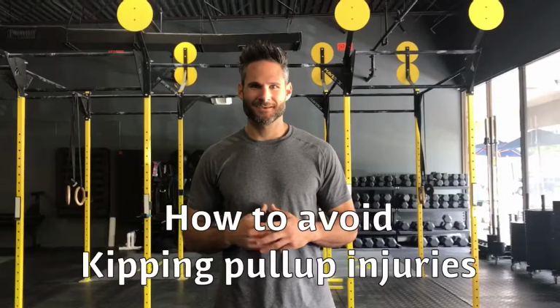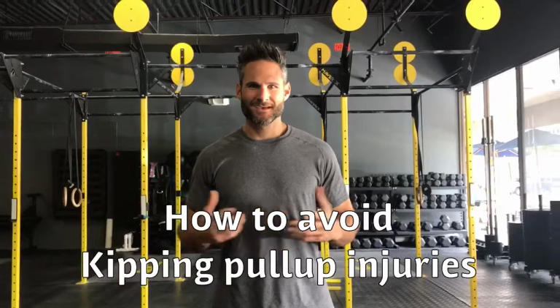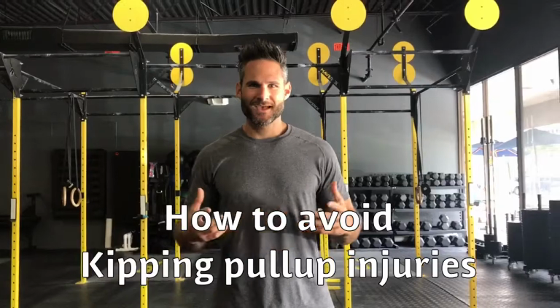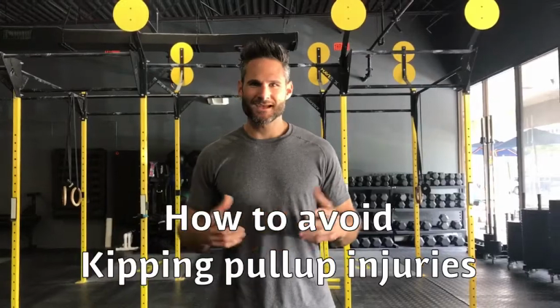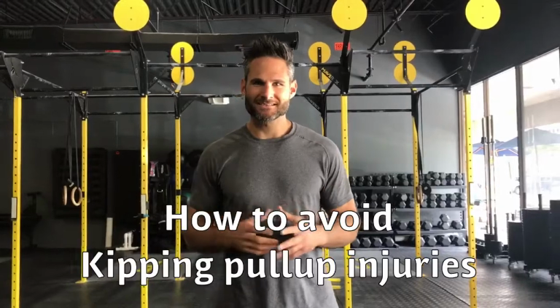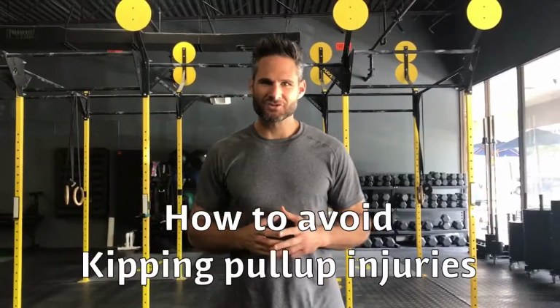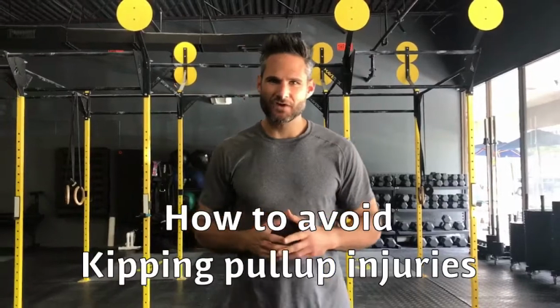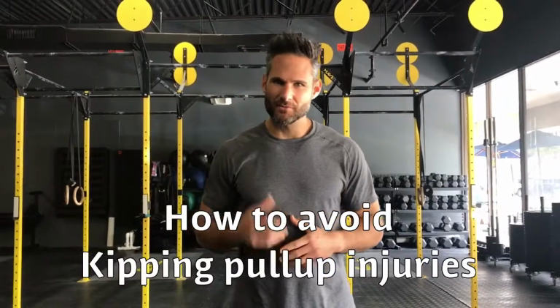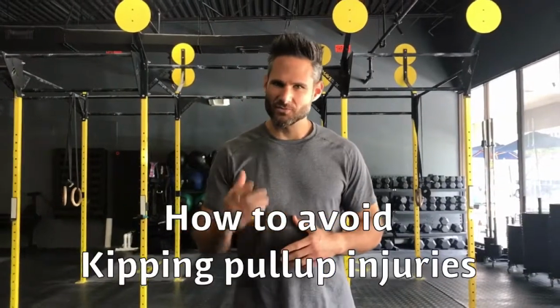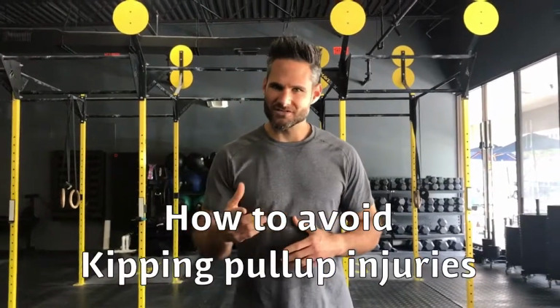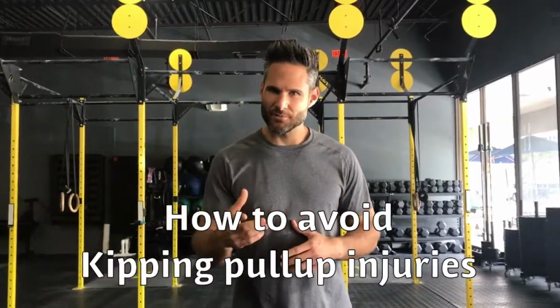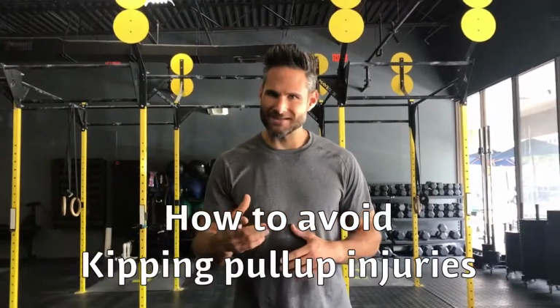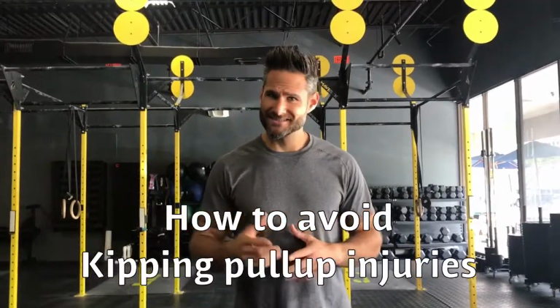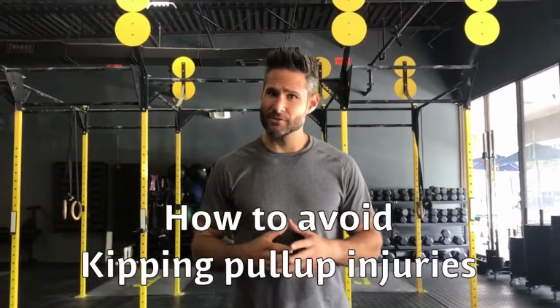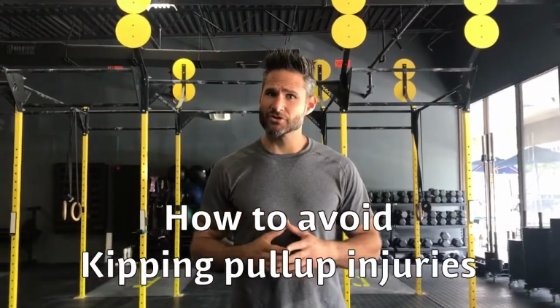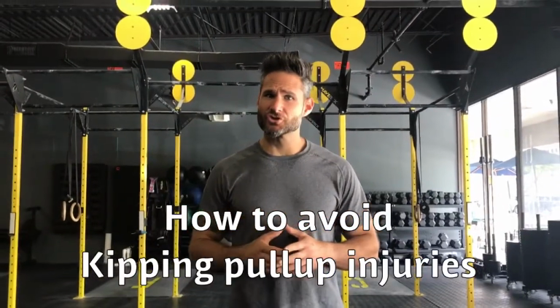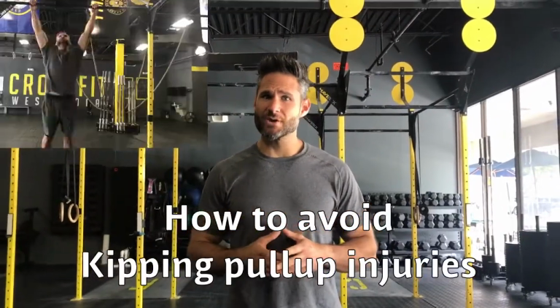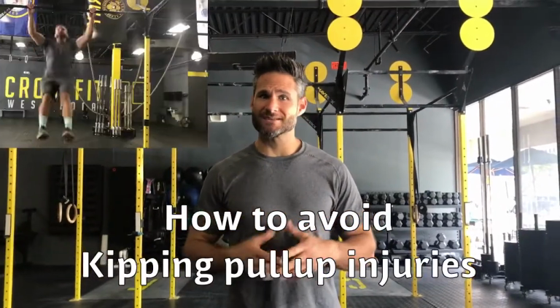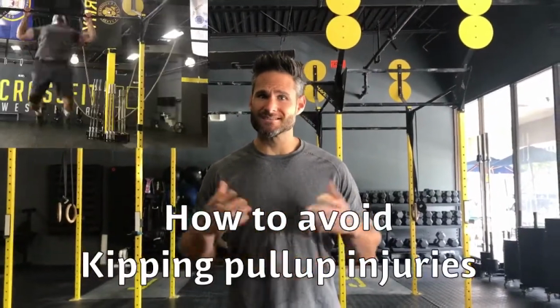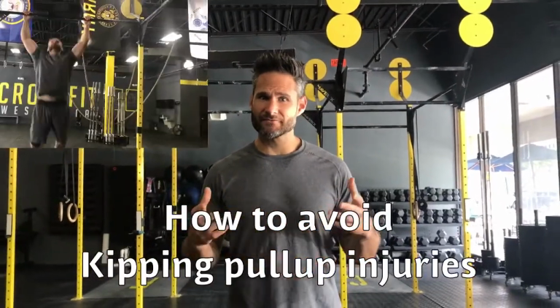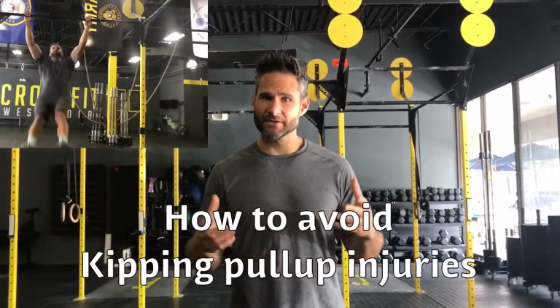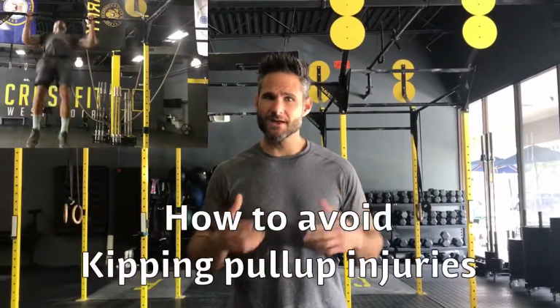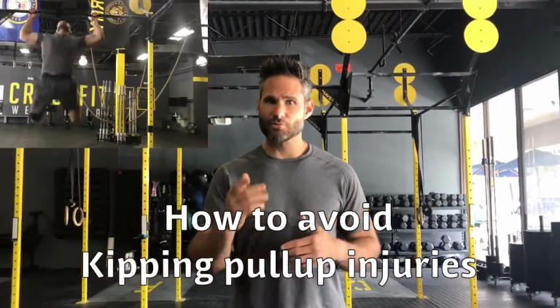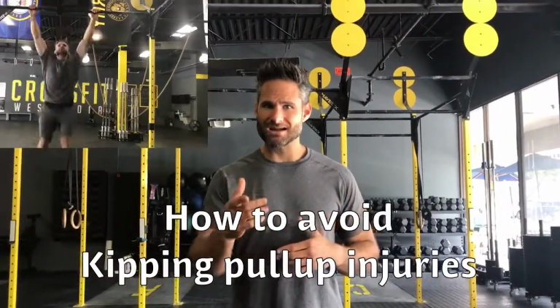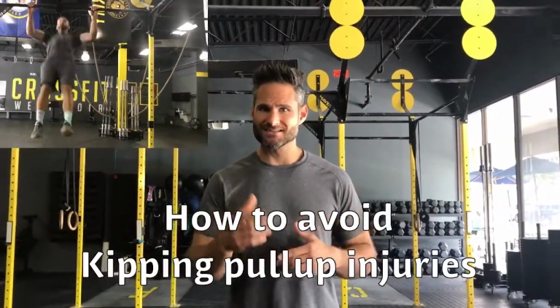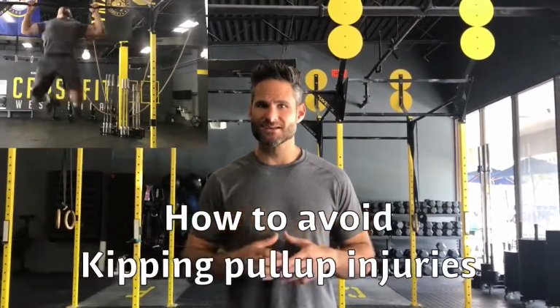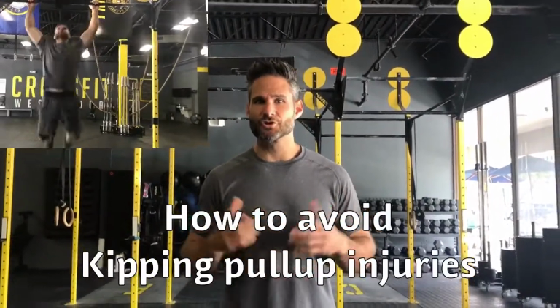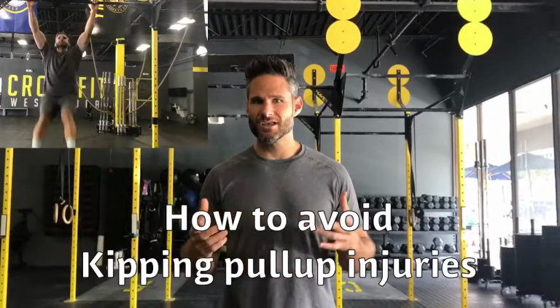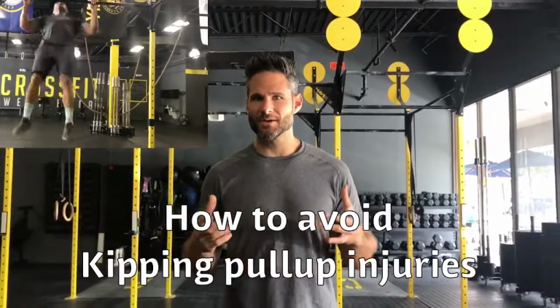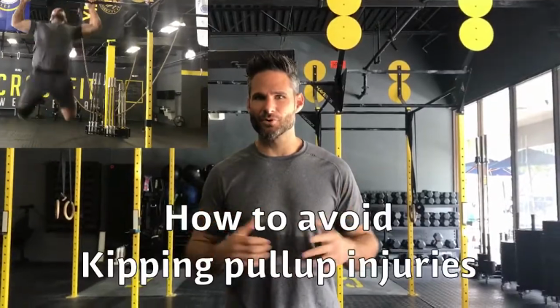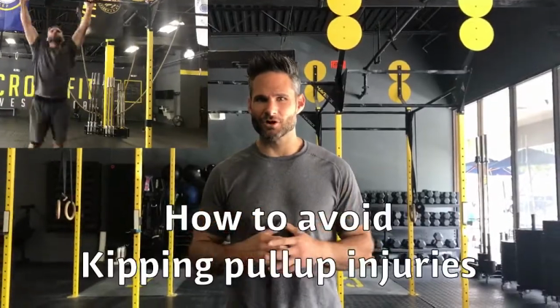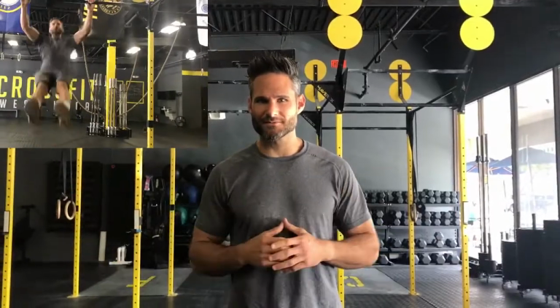Hey guys, Dr. Rodman with Sports Chiropractic. Today we're going to show you how to safely practice your kipping pull-ups.